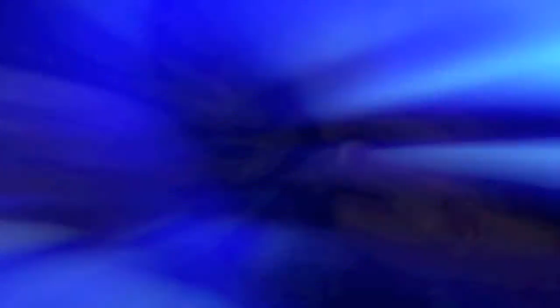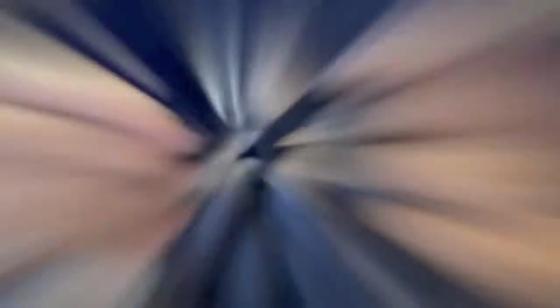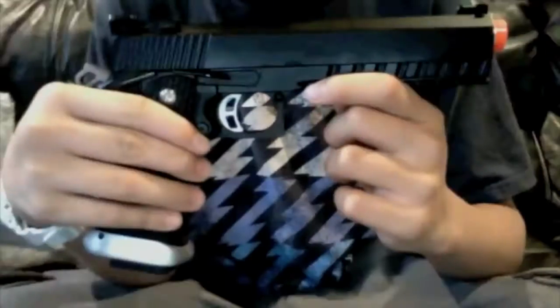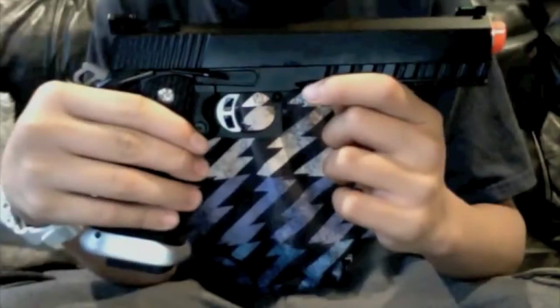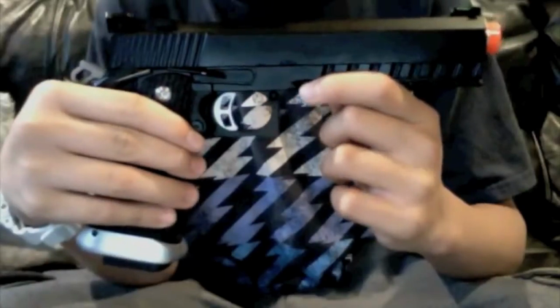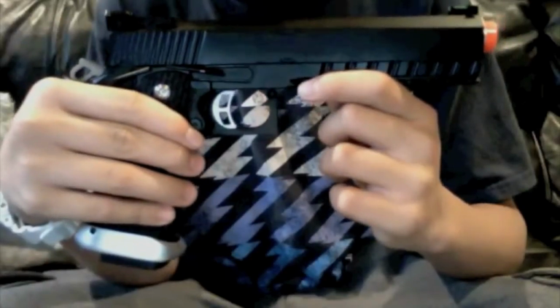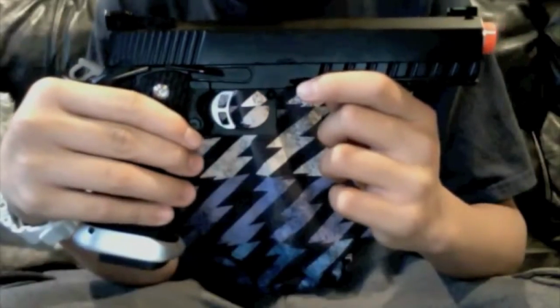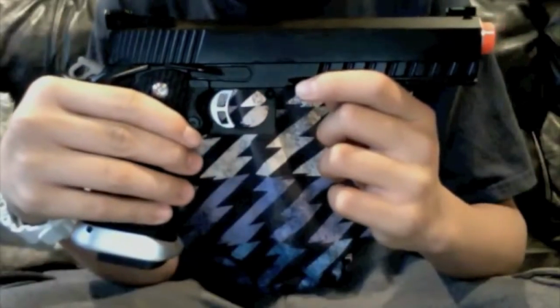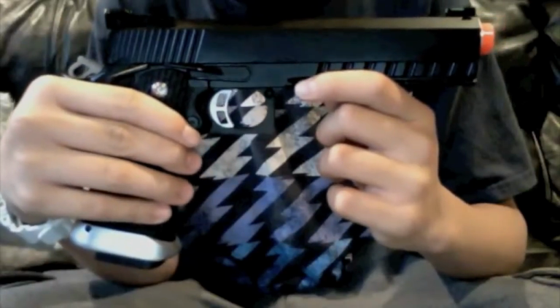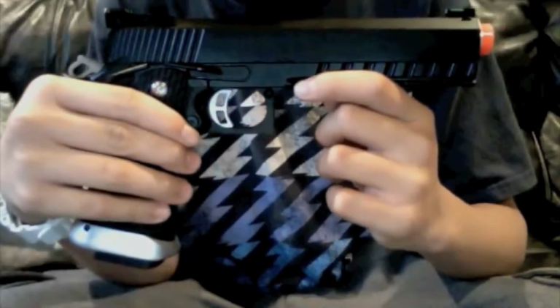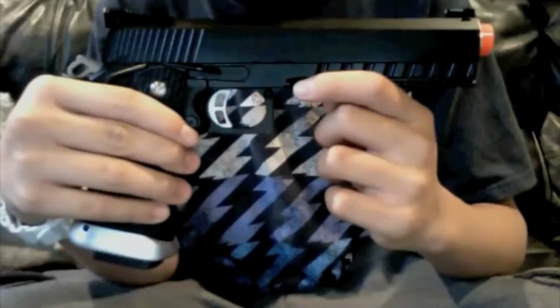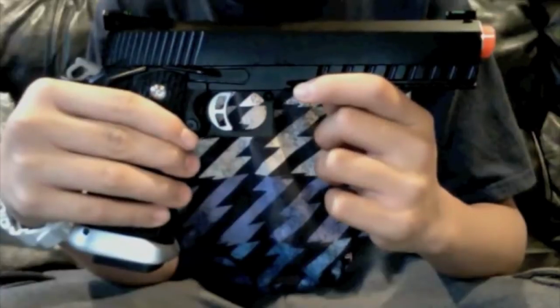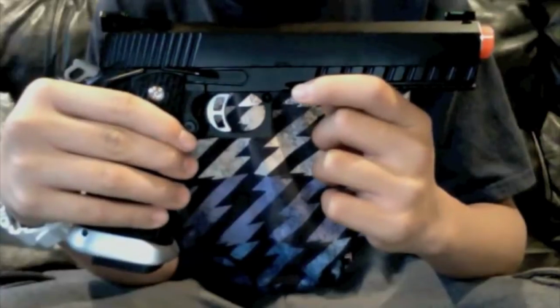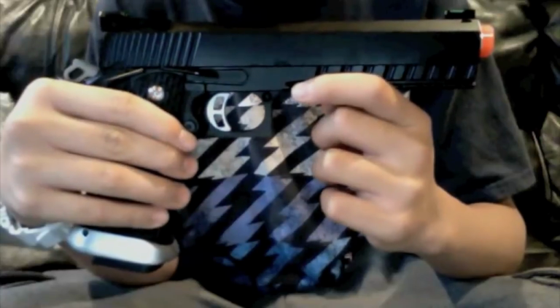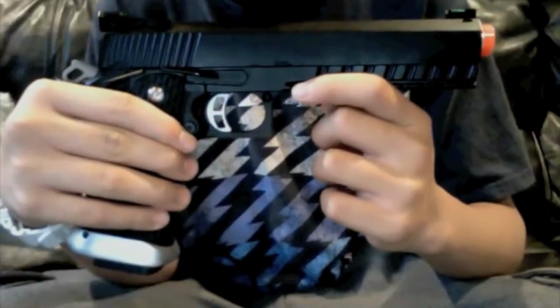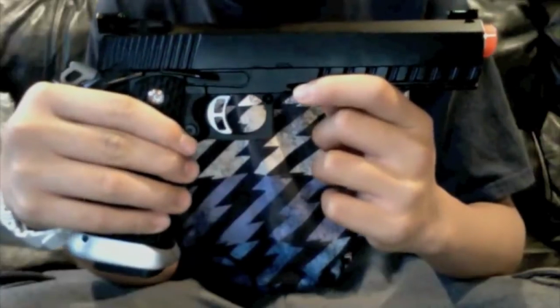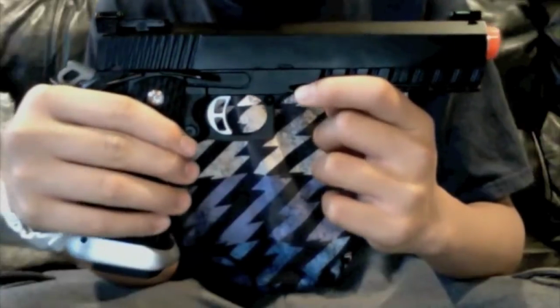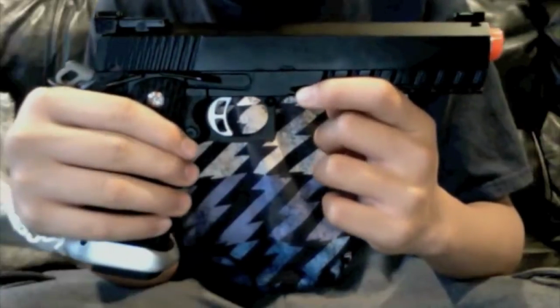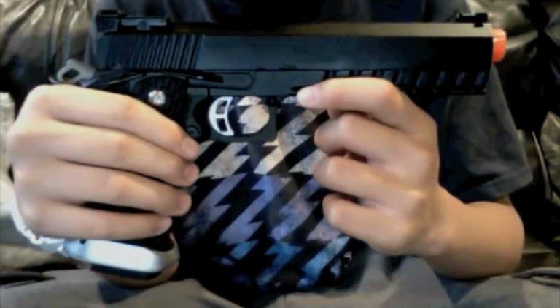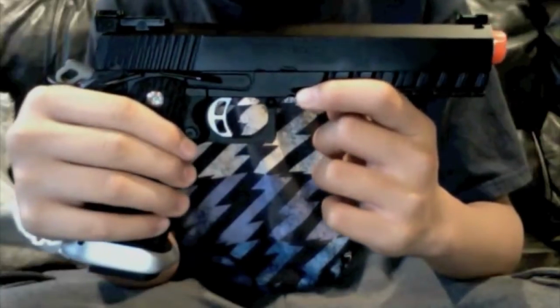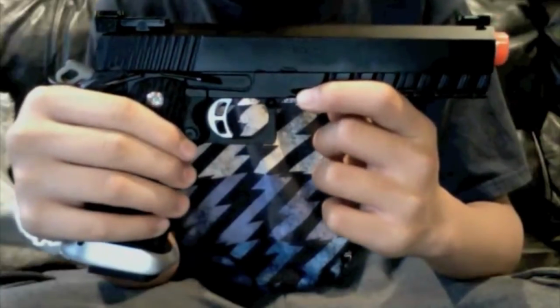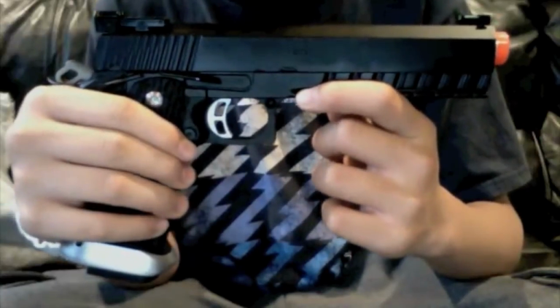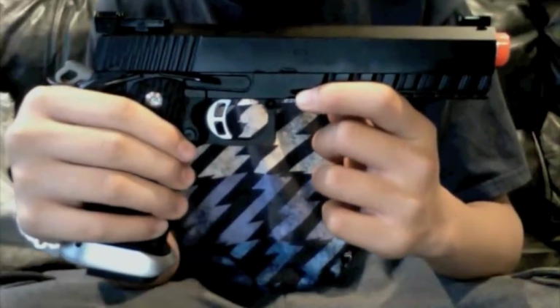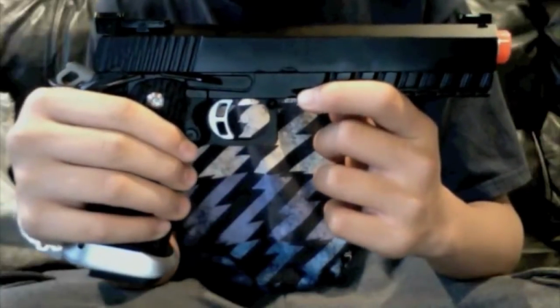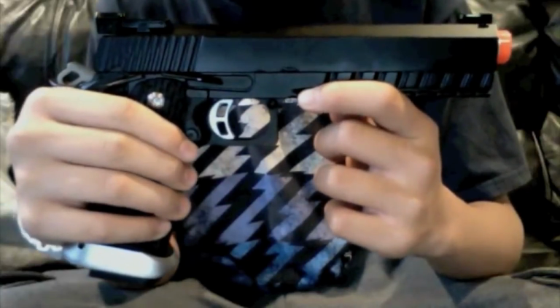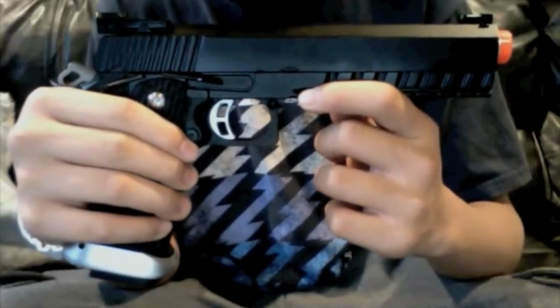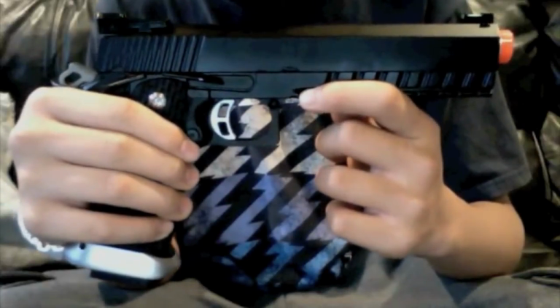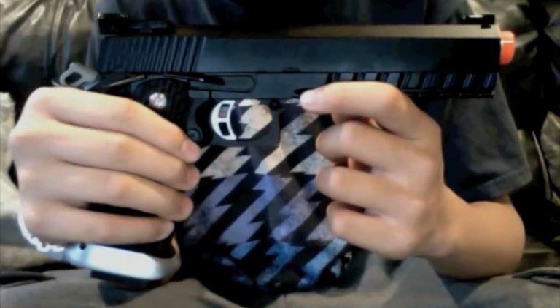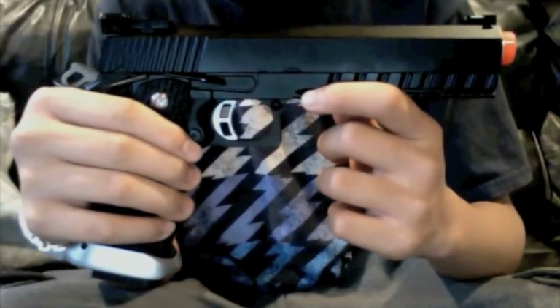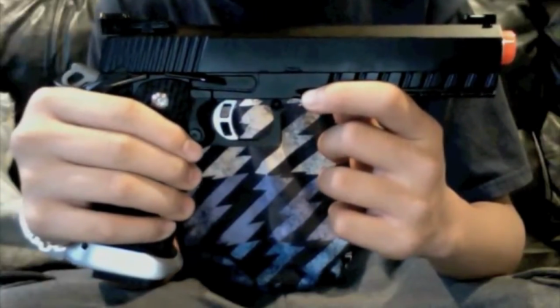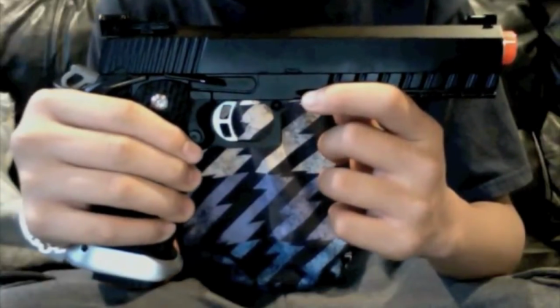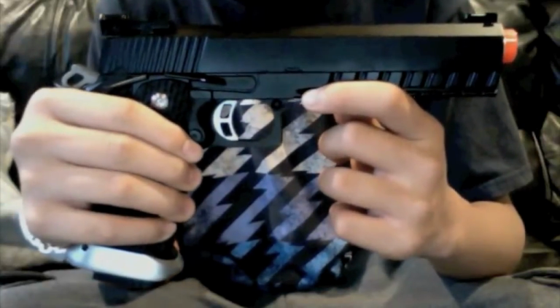Hey guys, this is Big Apple Airsoft here with the takedown of the KJW KP06 today.